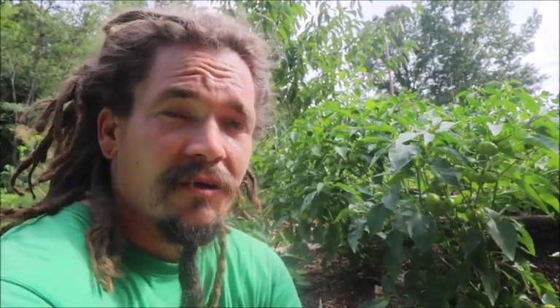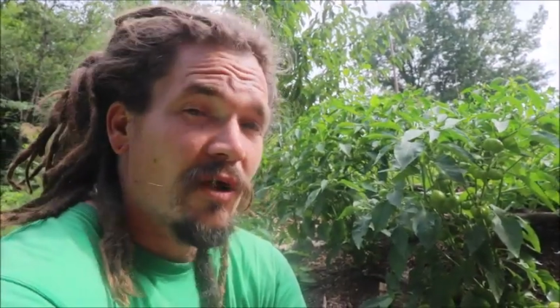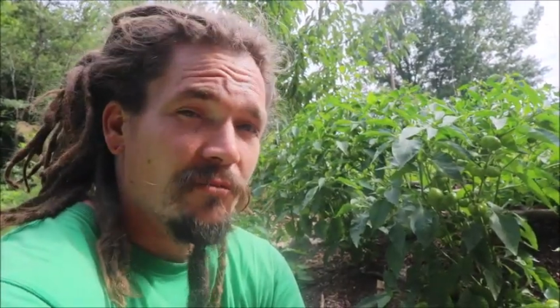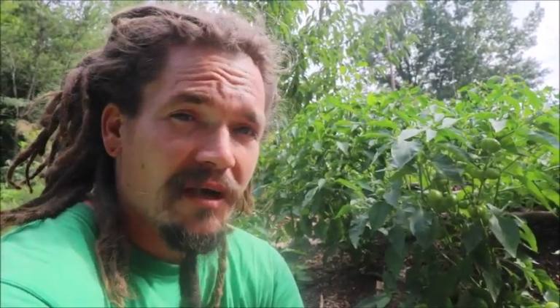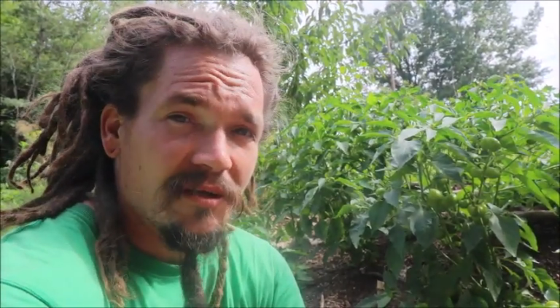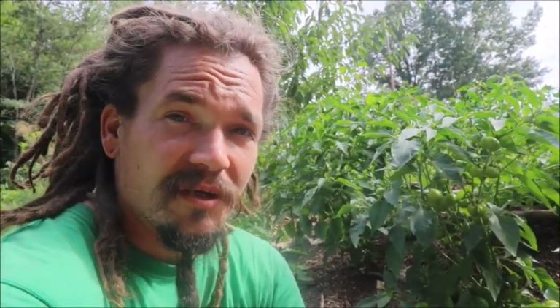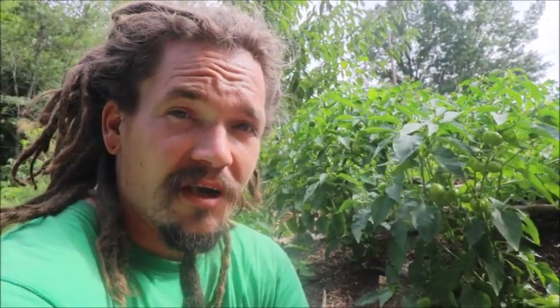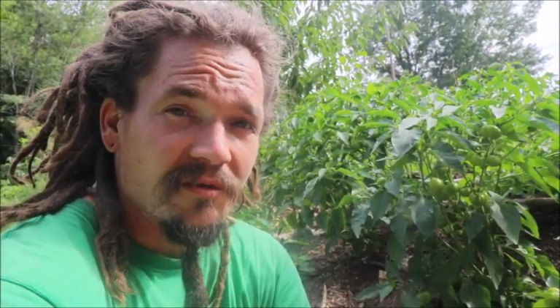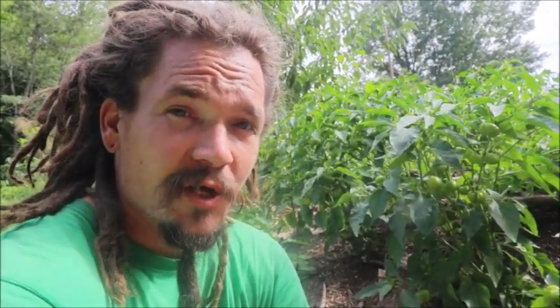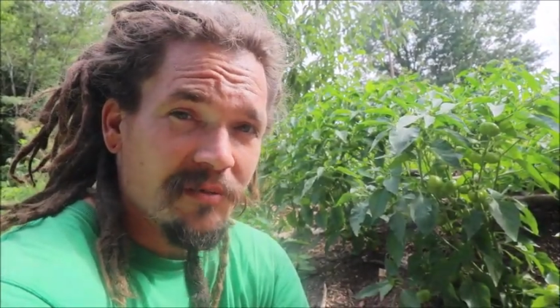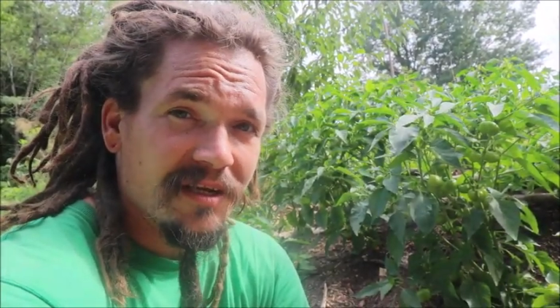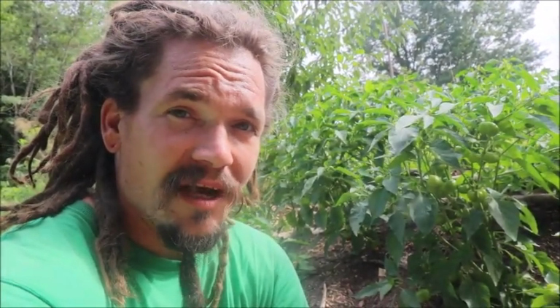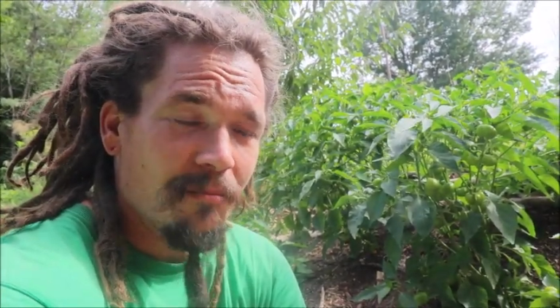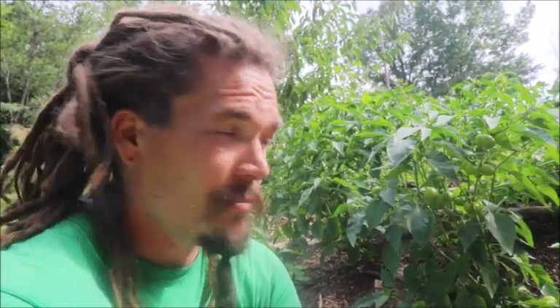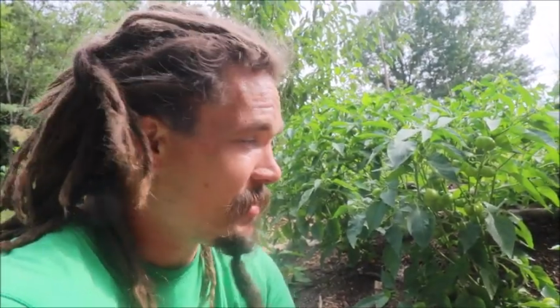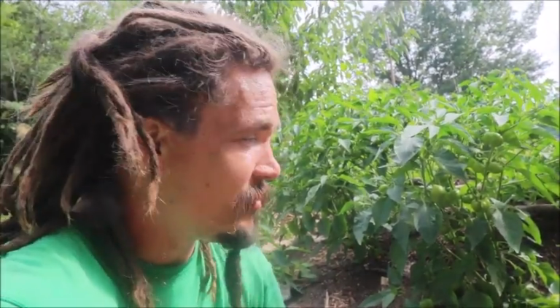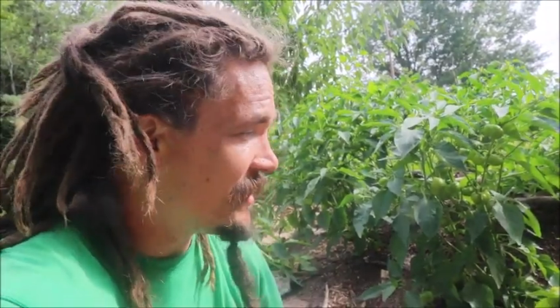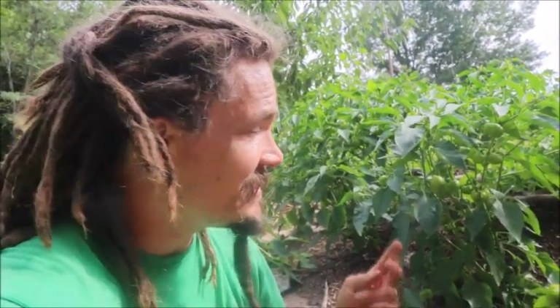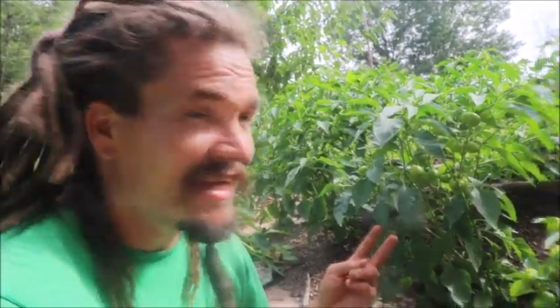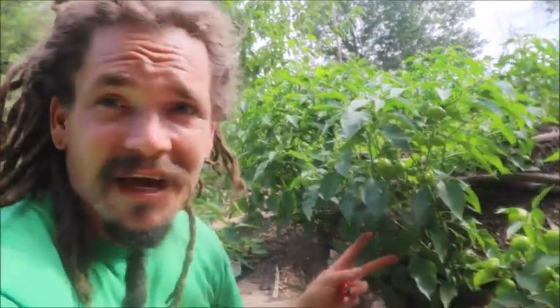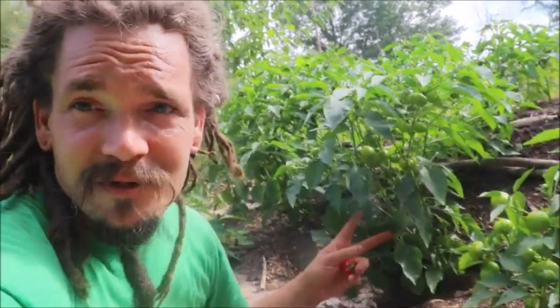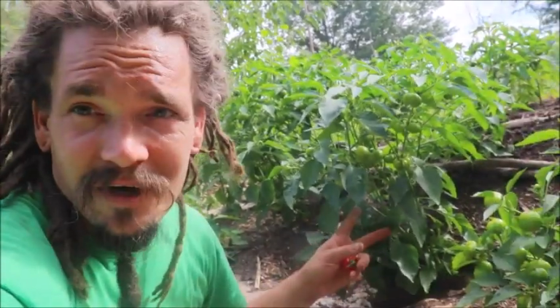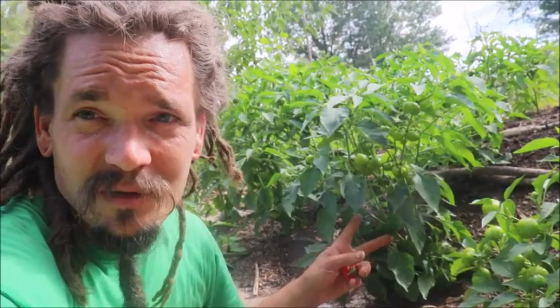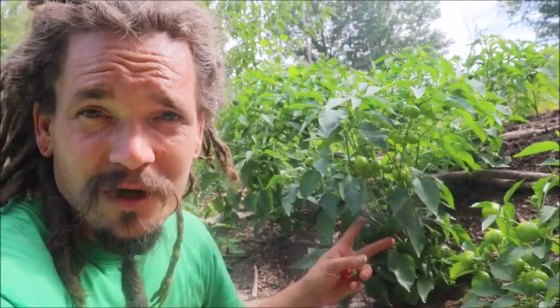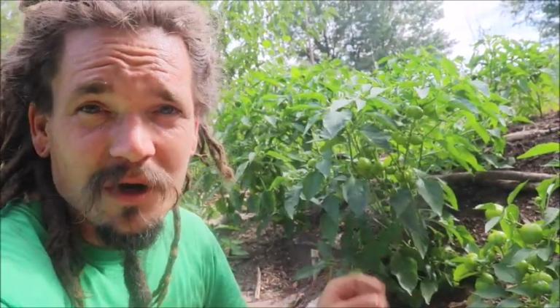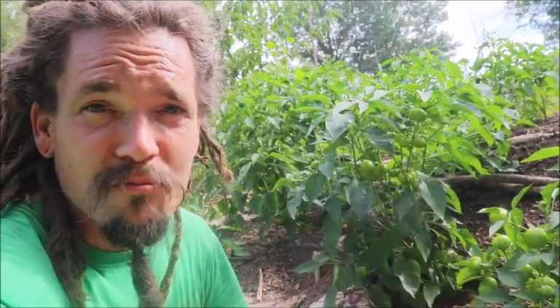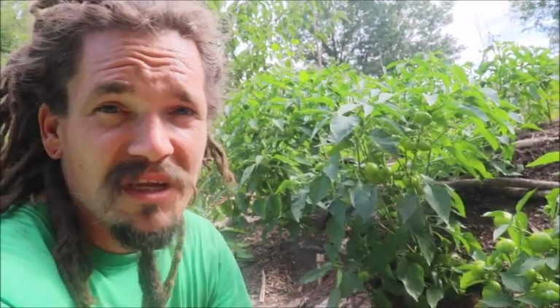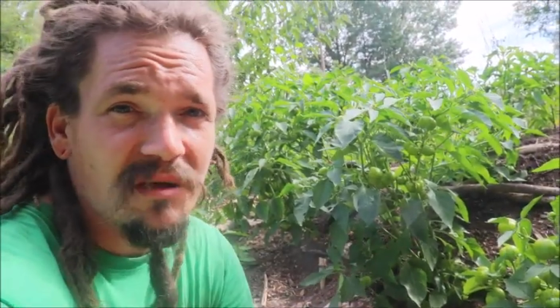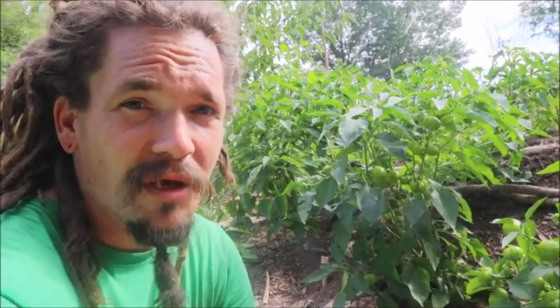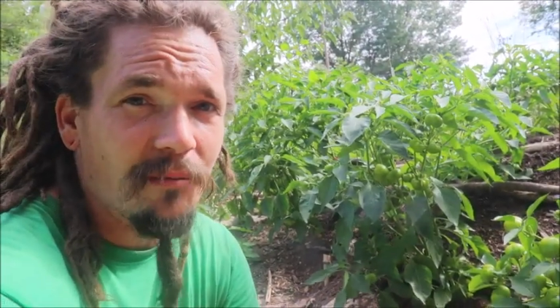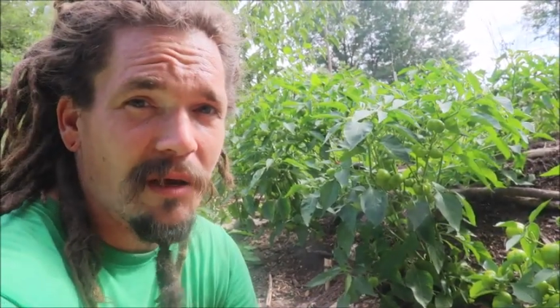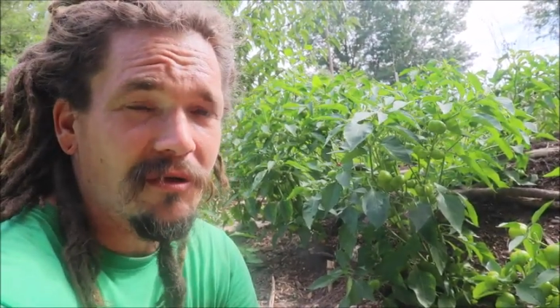Welcome back to the Abundant Harvest Homestead. I'm Papa Pepper, and today I'm talking about our mini bell peppers.